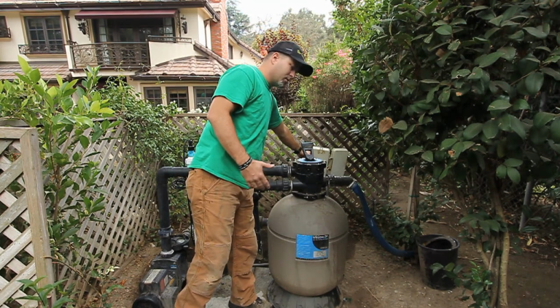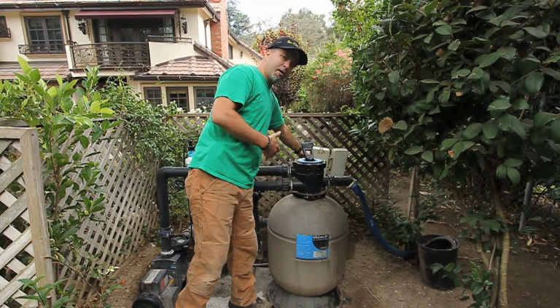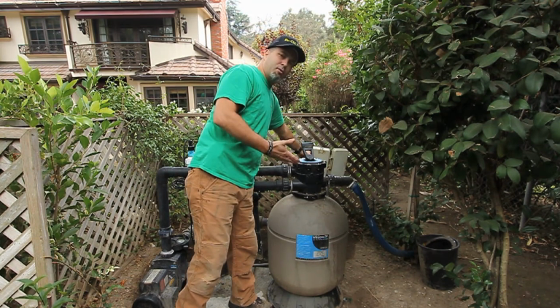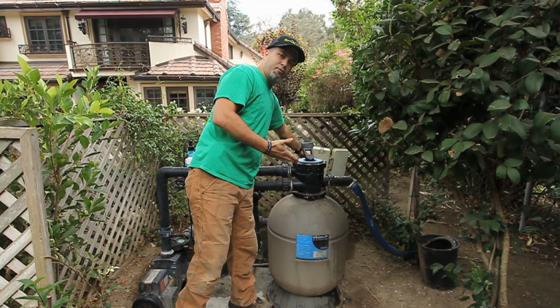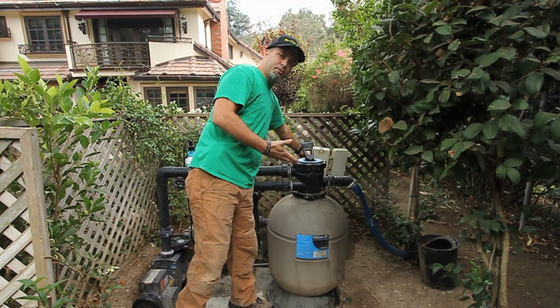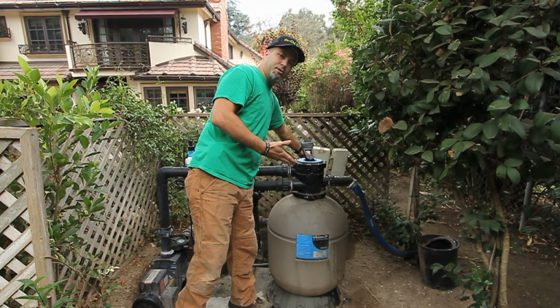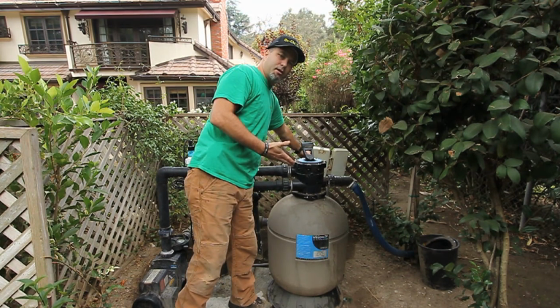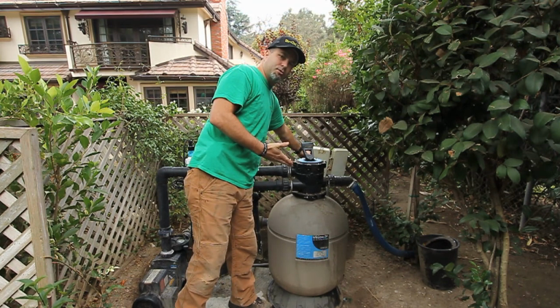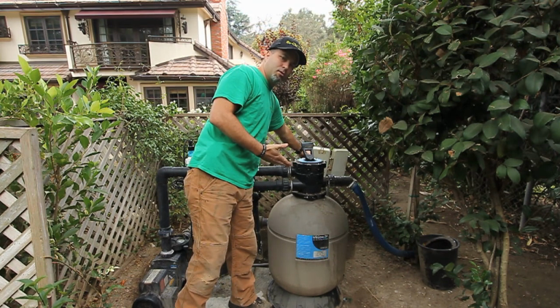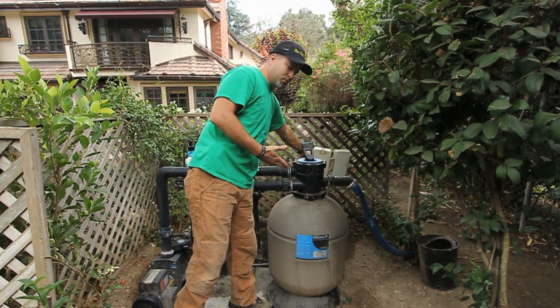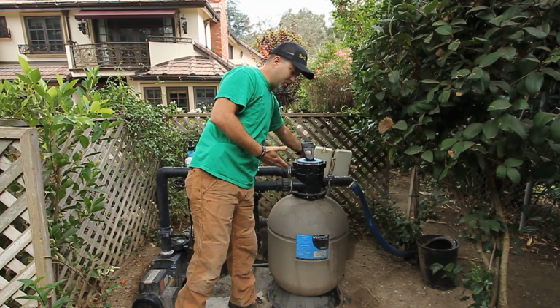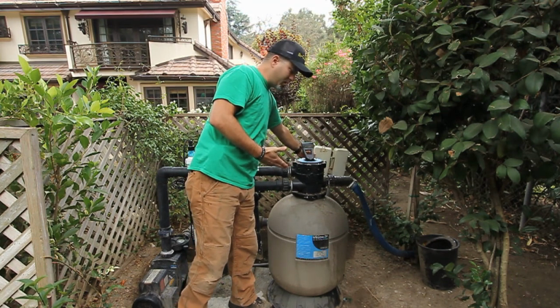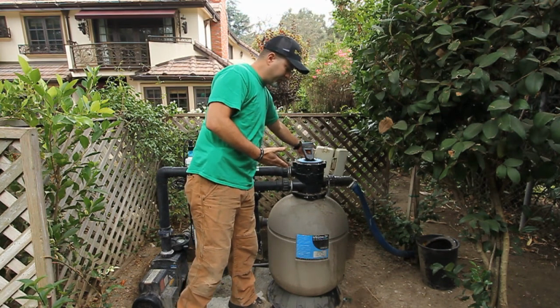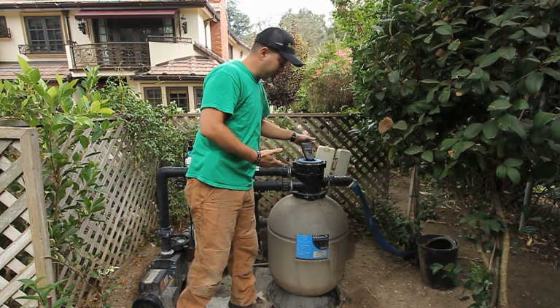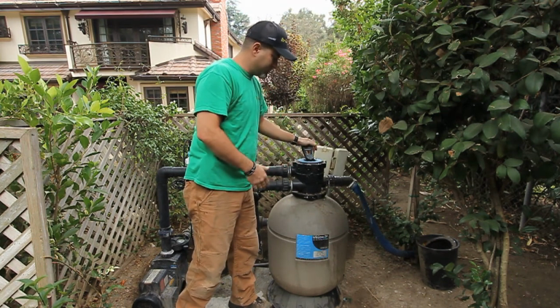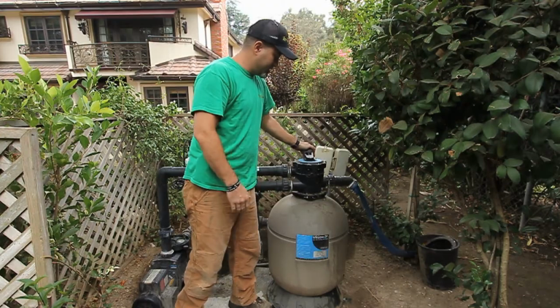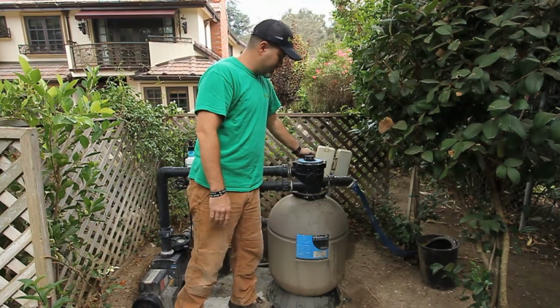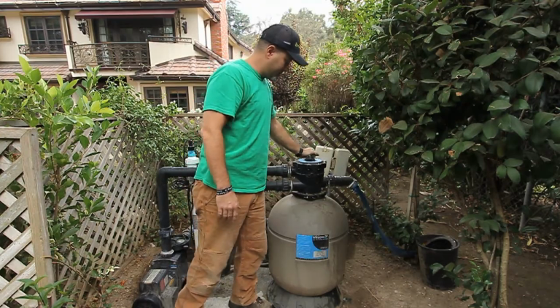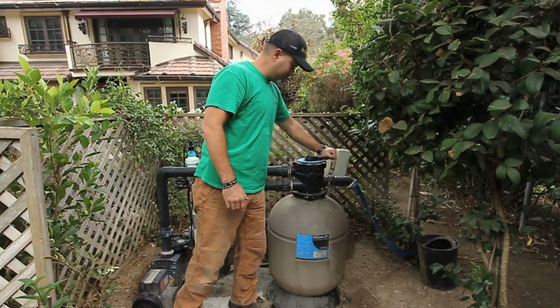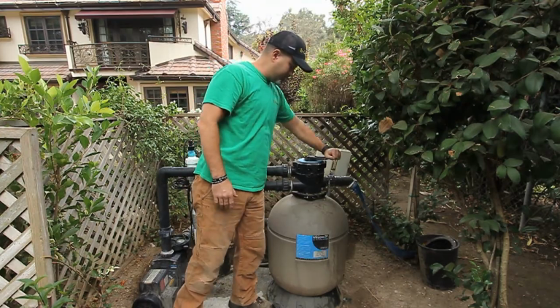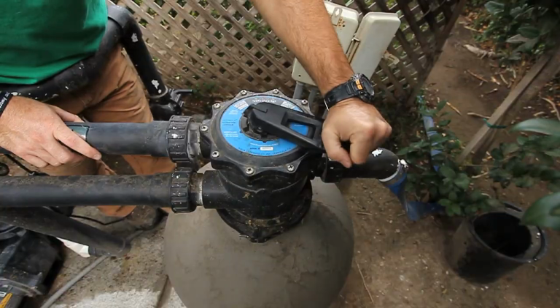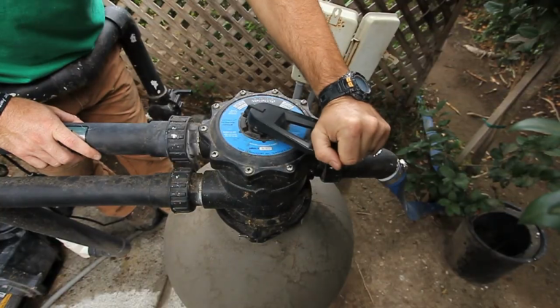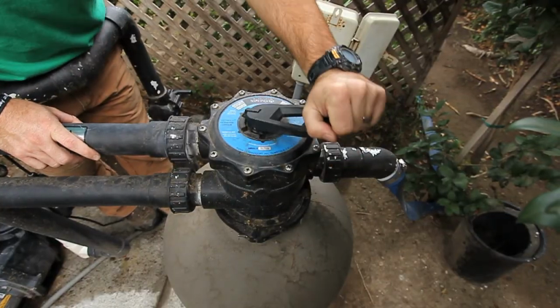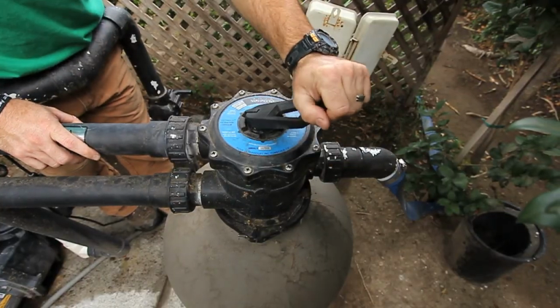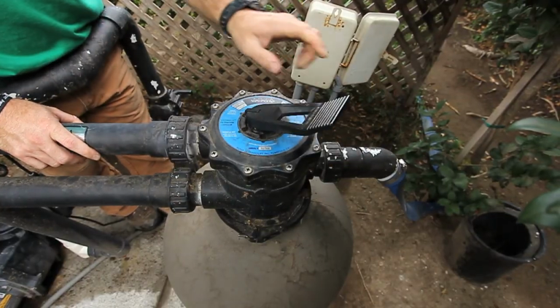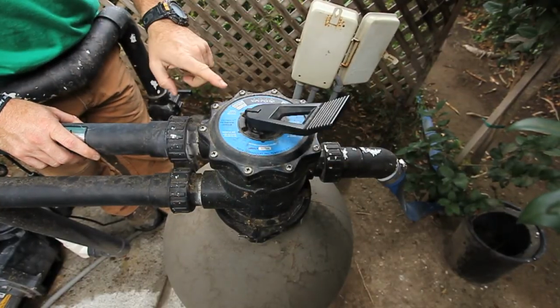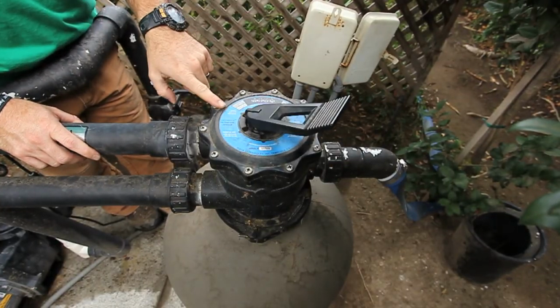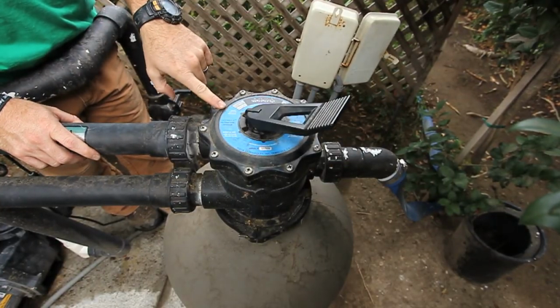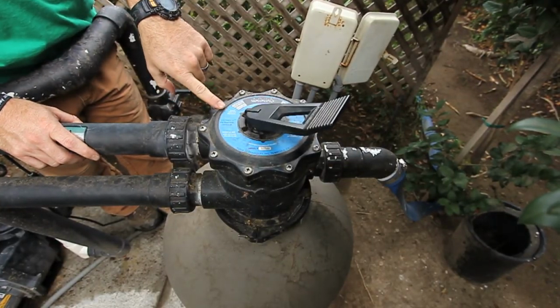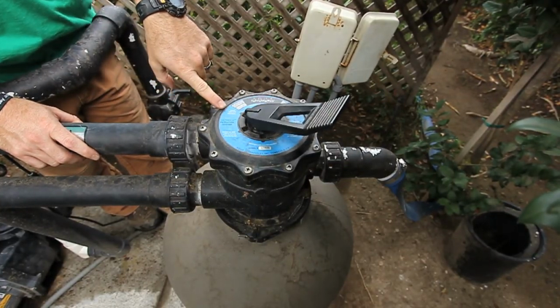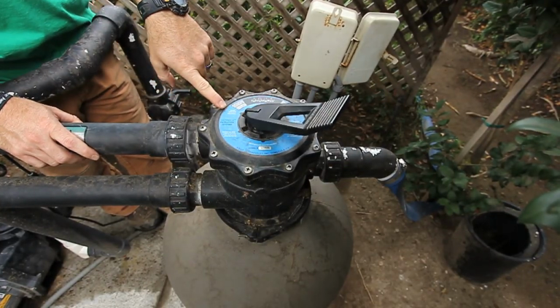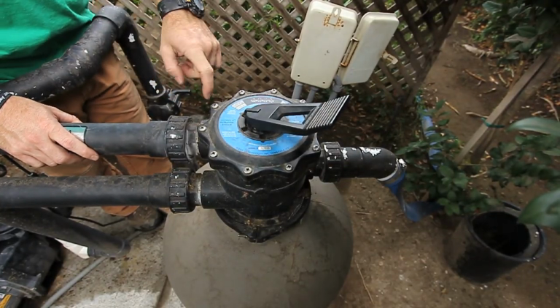After running for about 30 seconds or so, shut it off. Move your handle back to the rinse position, which is about 10 o'clock.